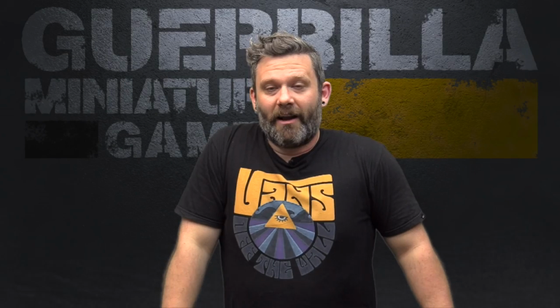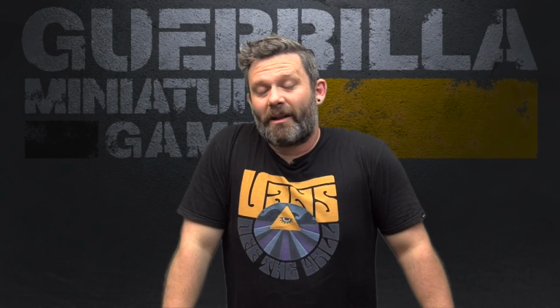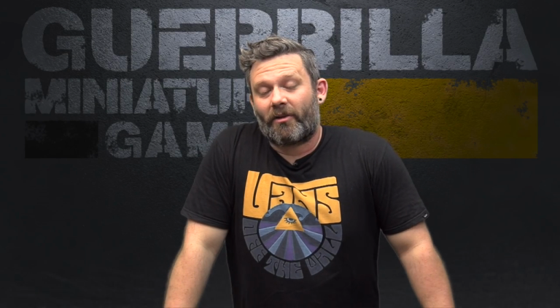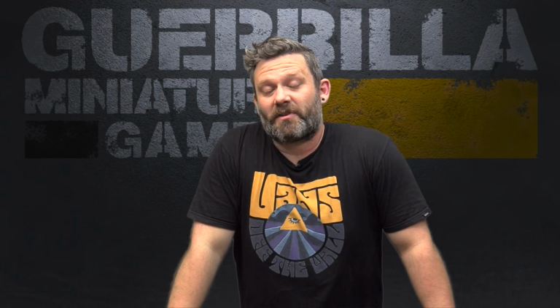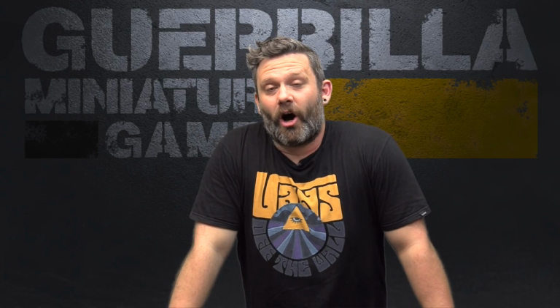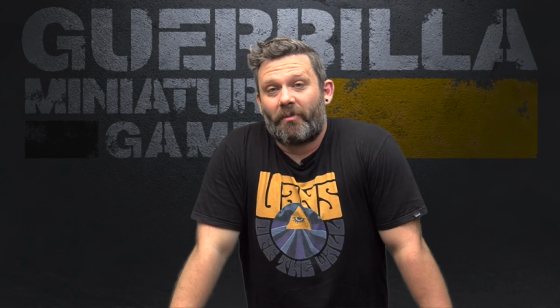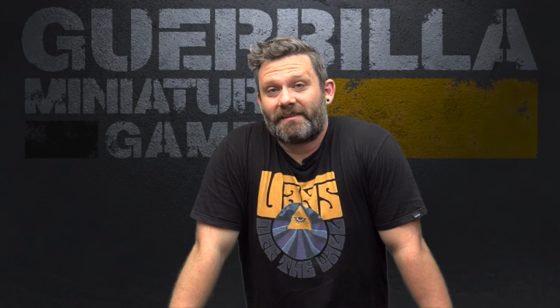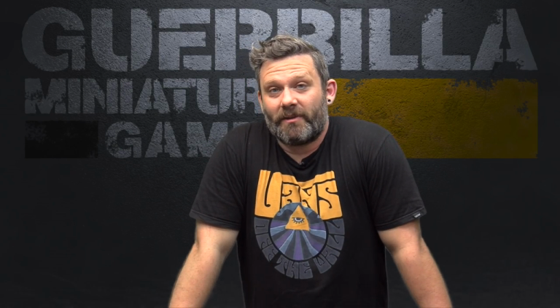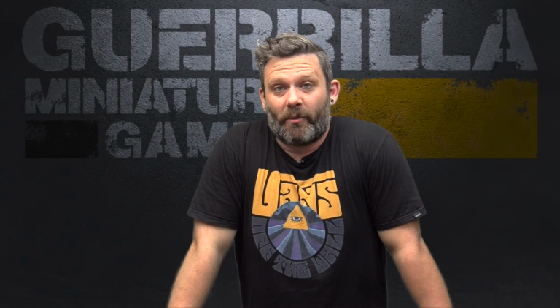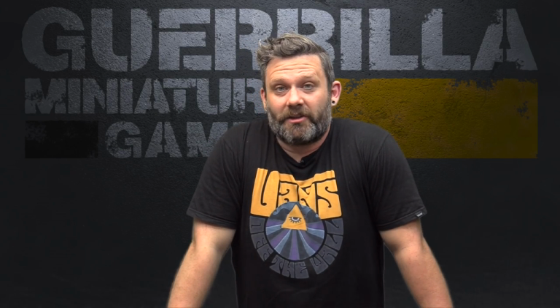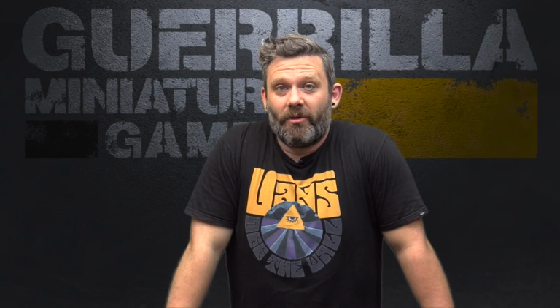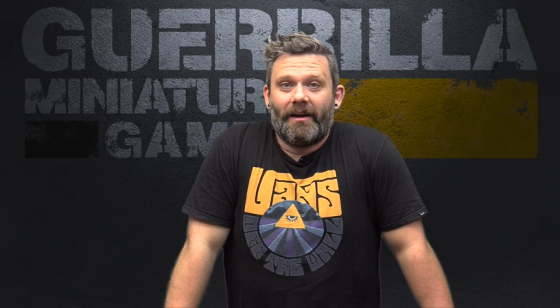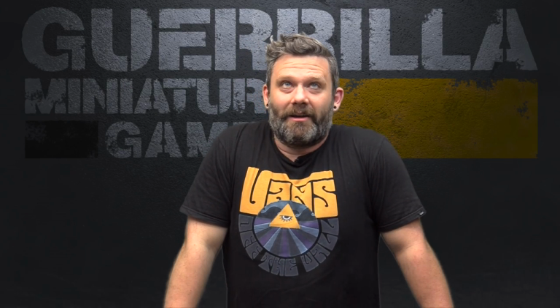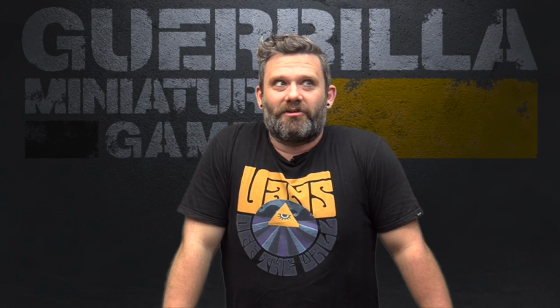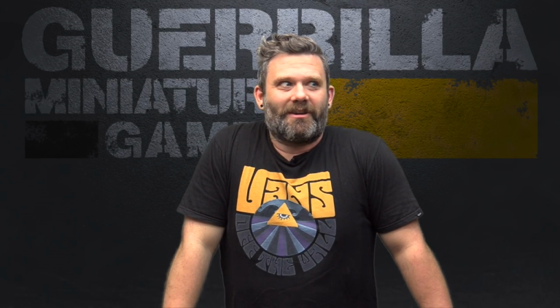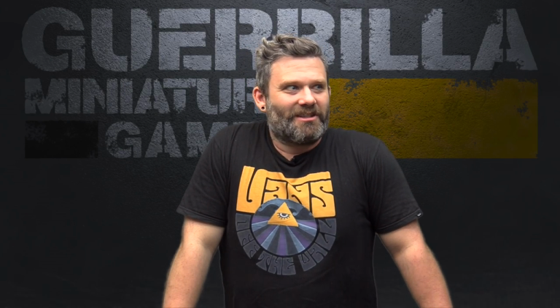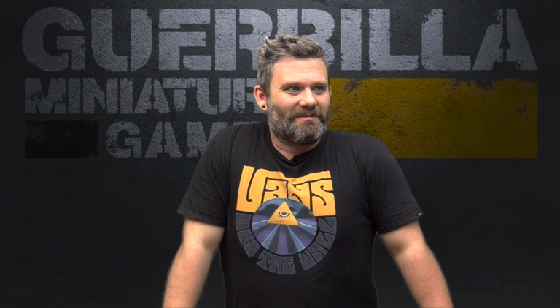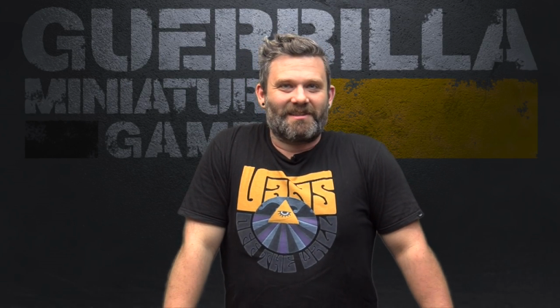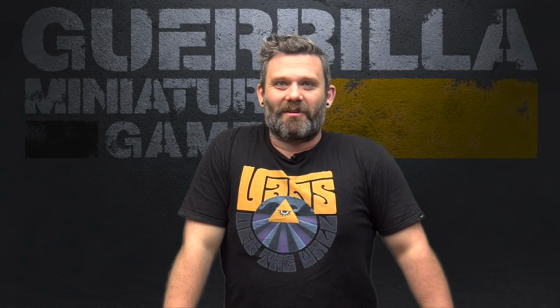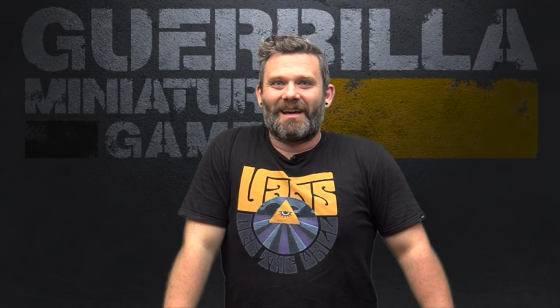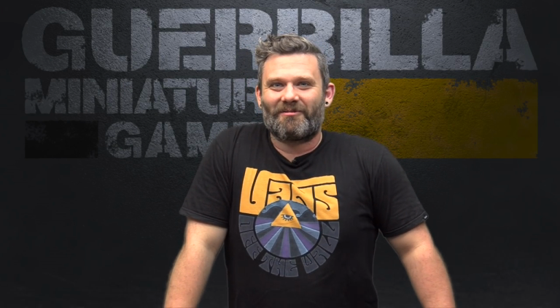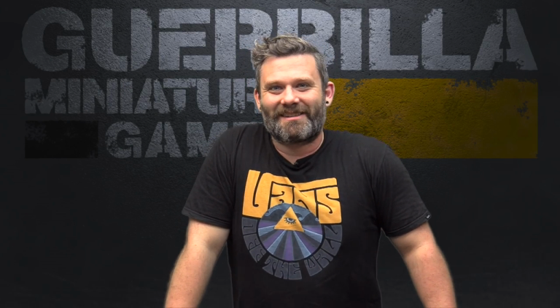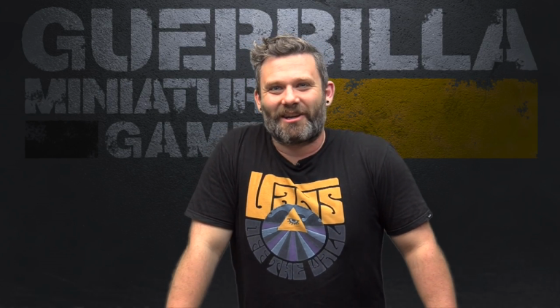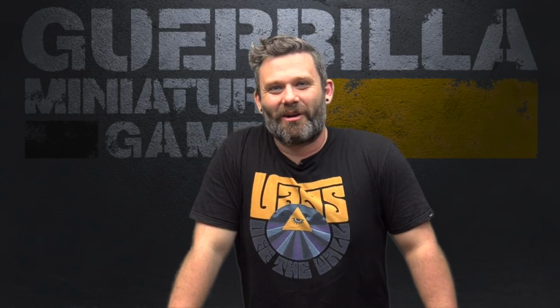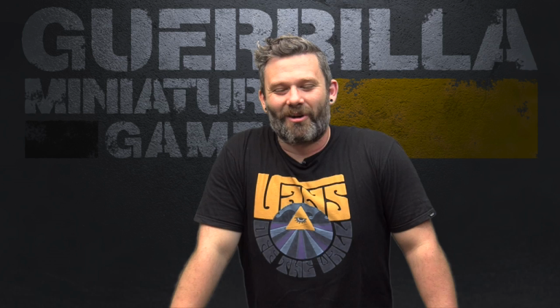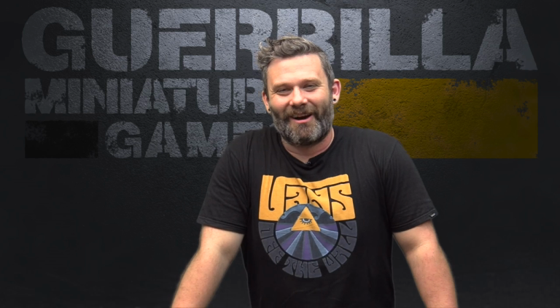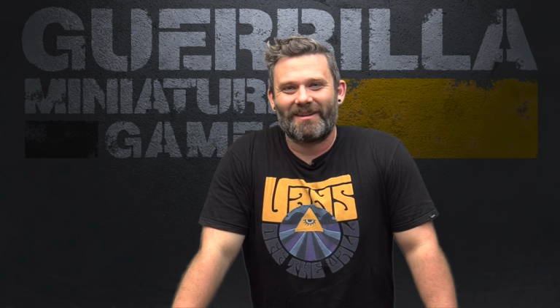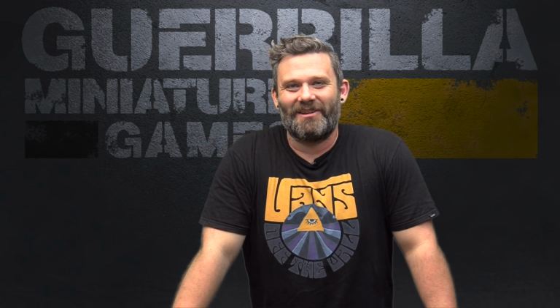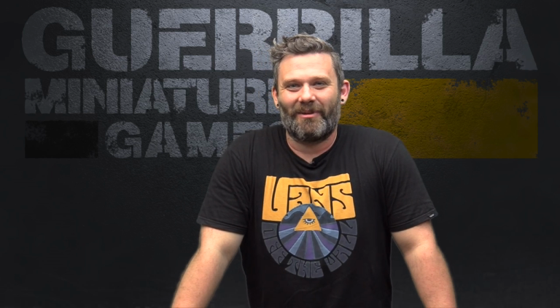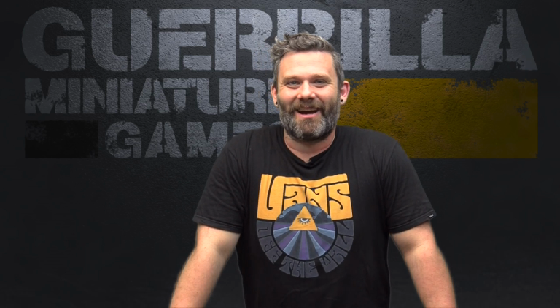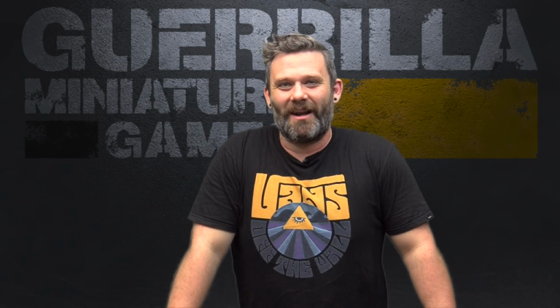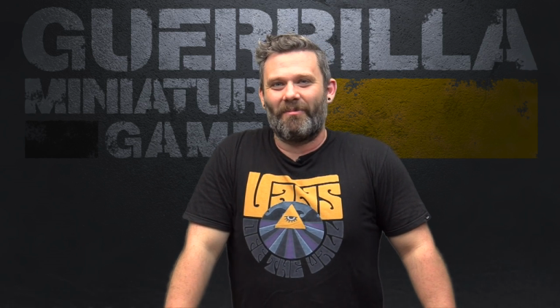Hi everybody, welcome to another episode of On The Paint Table. This is my weekly show — usually a weekly show, it's been skipped a couple times — where you guys can check out what I've been working on, what's new, and what's coming up.